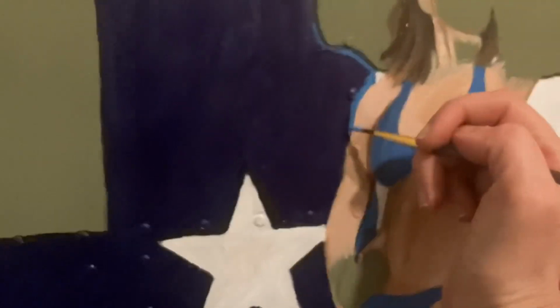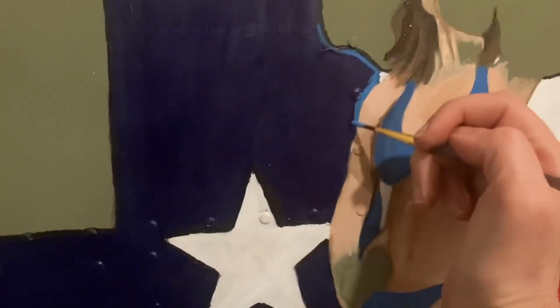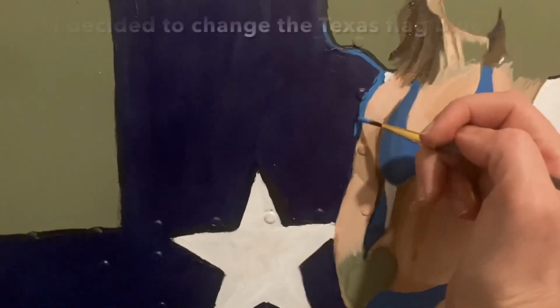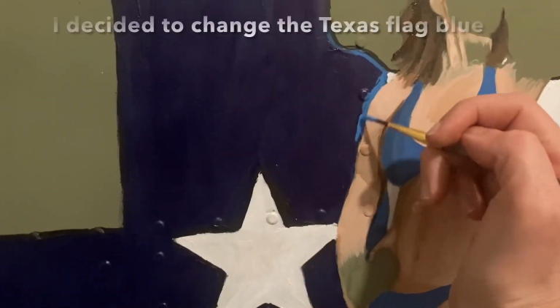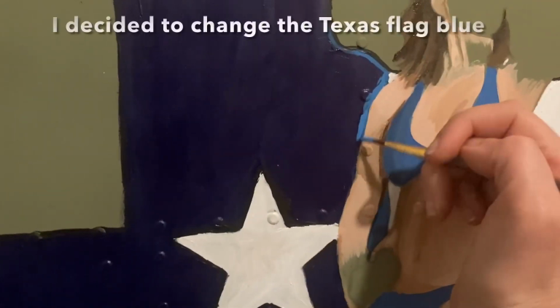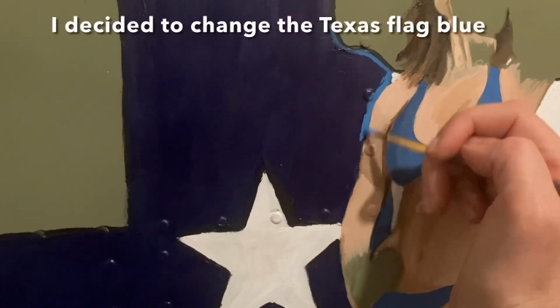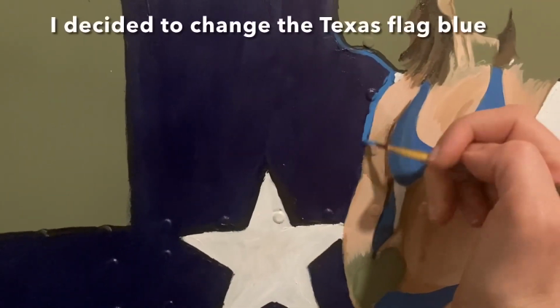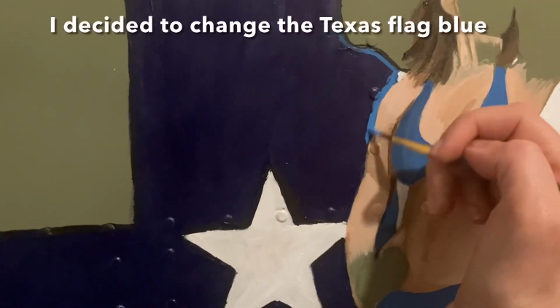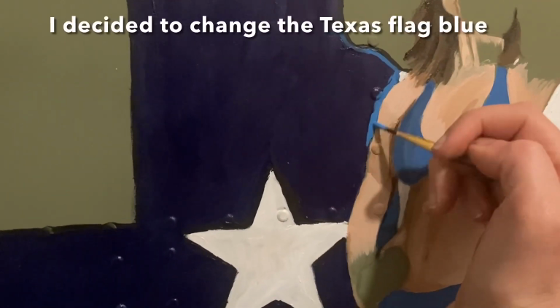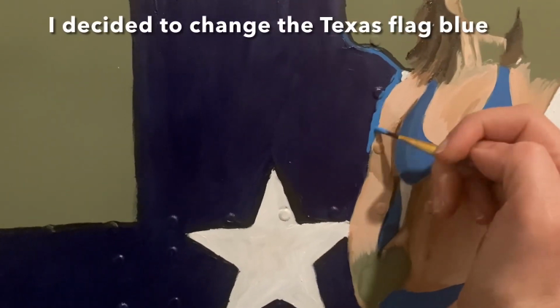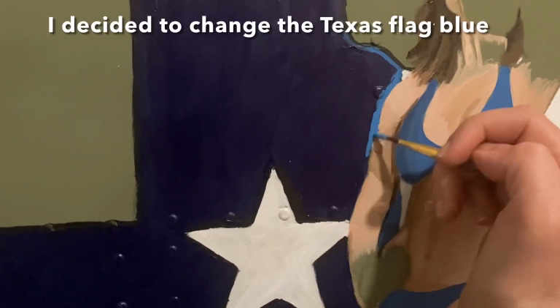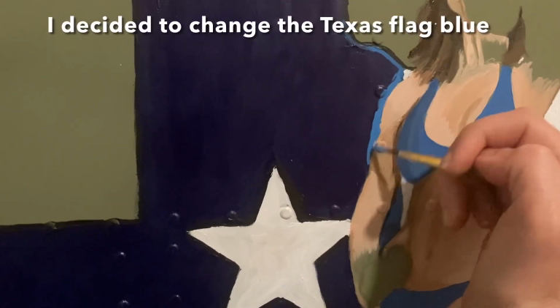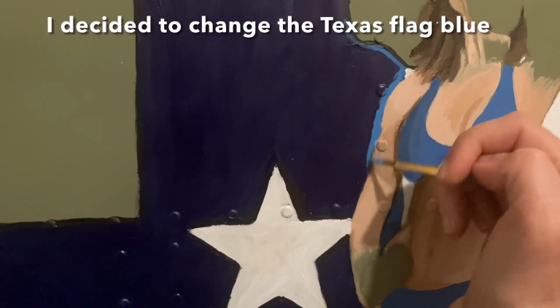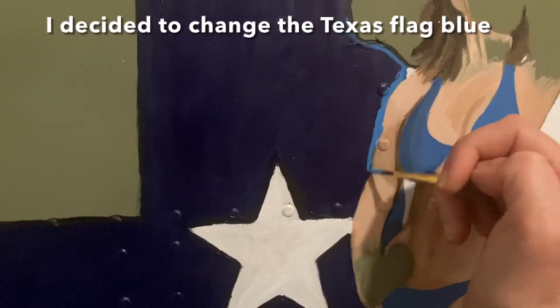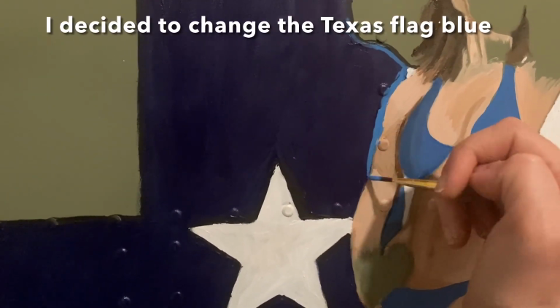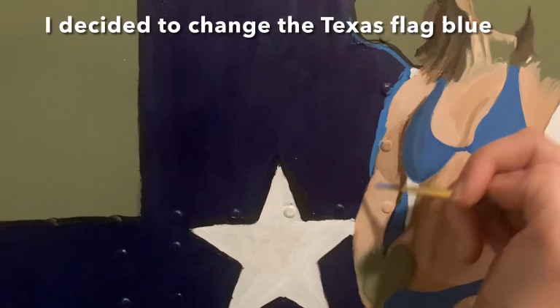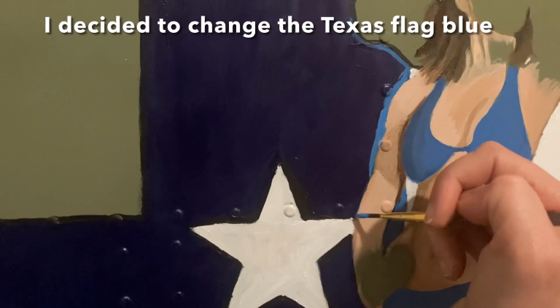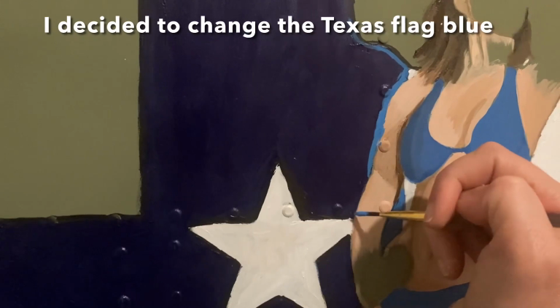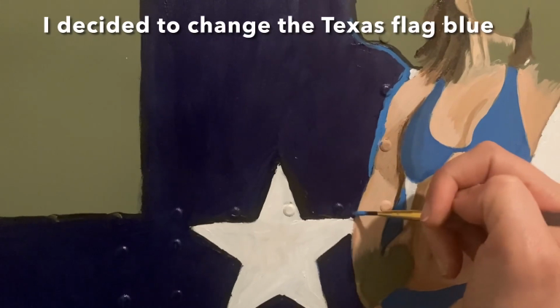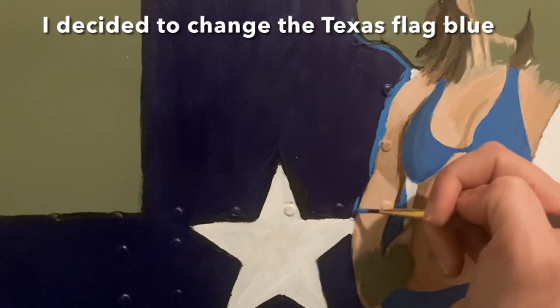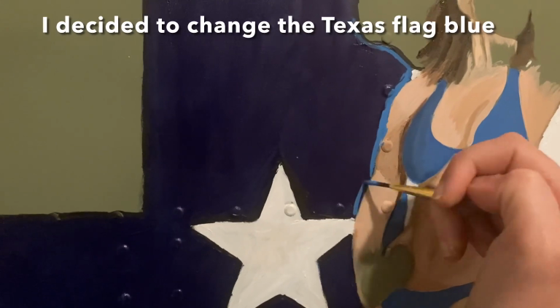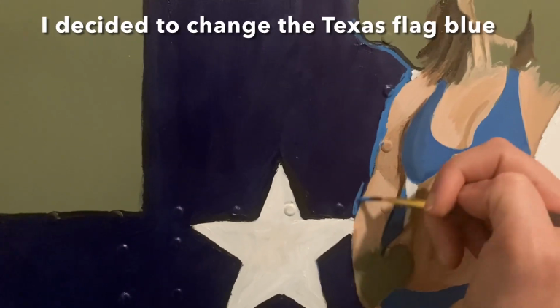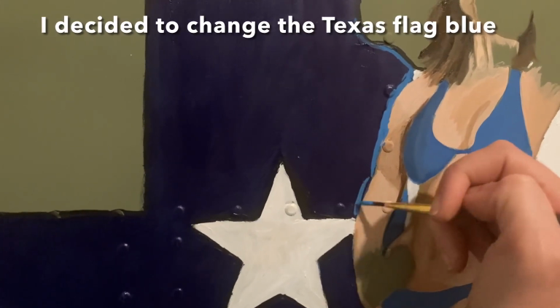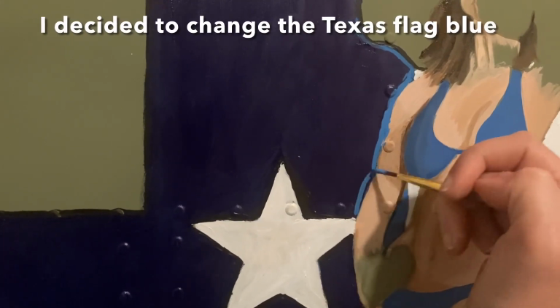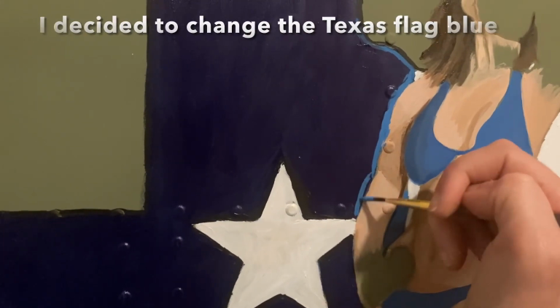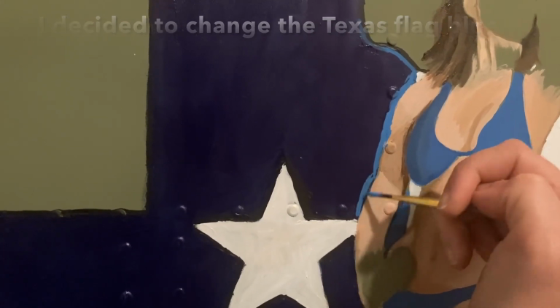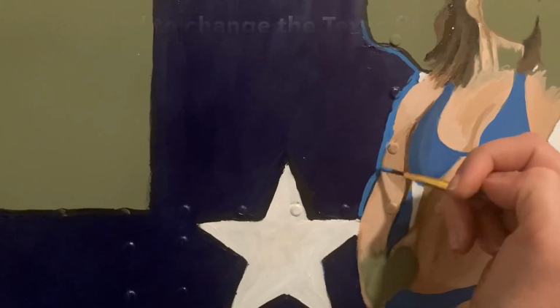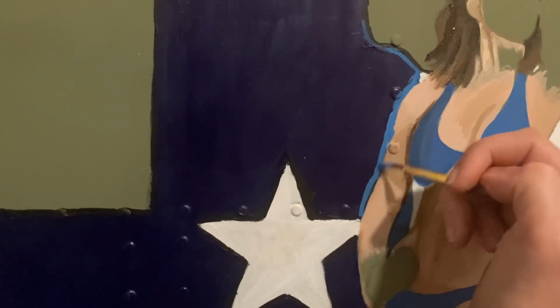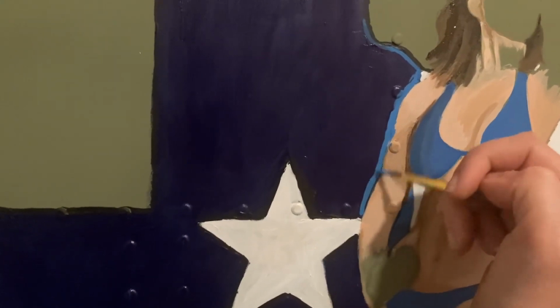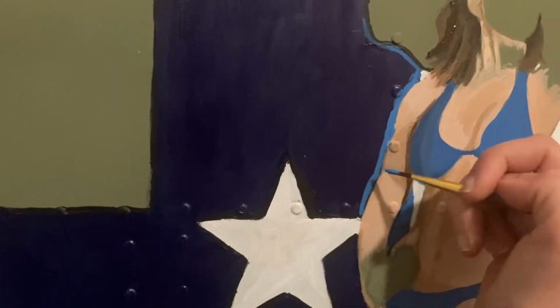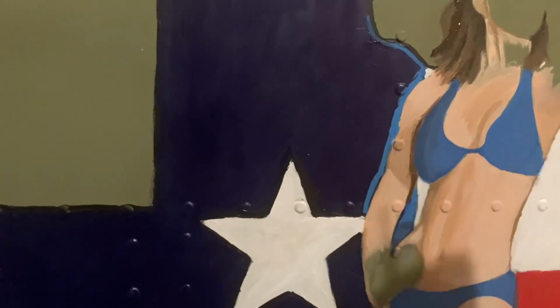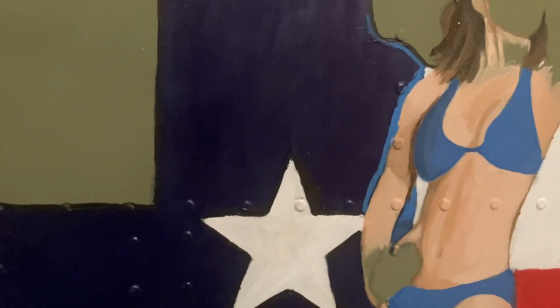This is the part where I ended up deciding to change the navy blue color to a slightly different shade of blue.